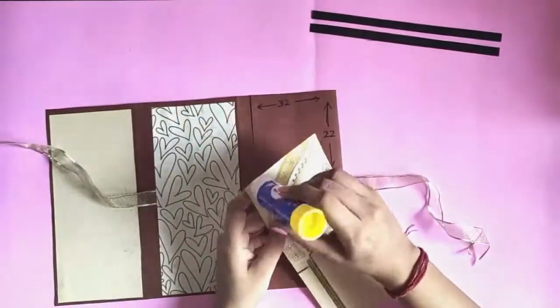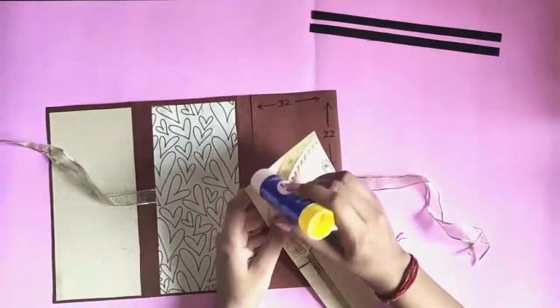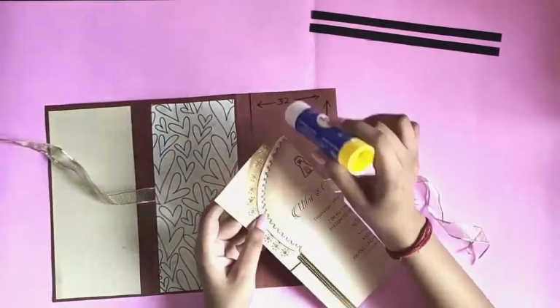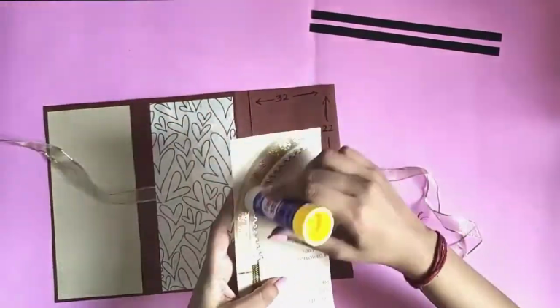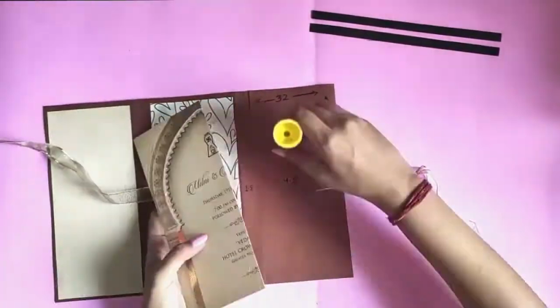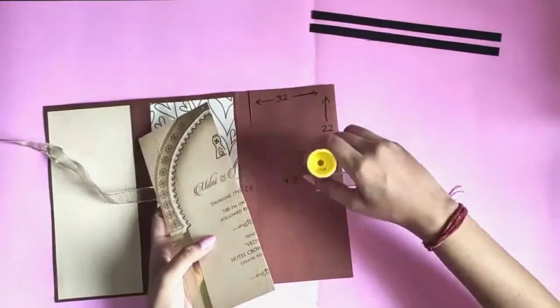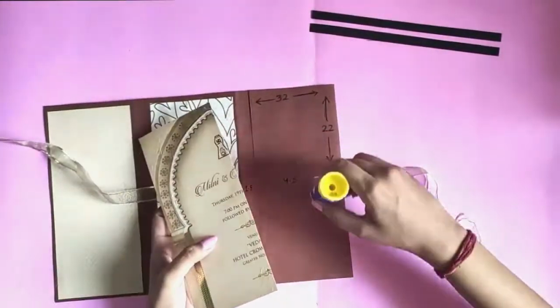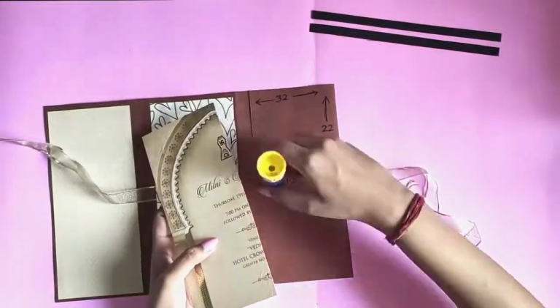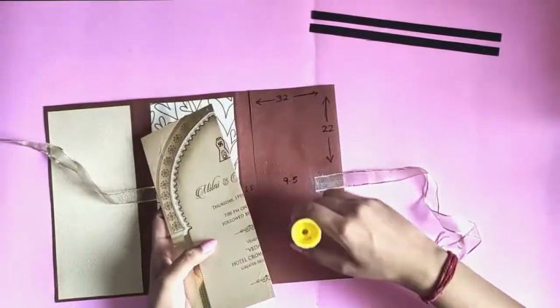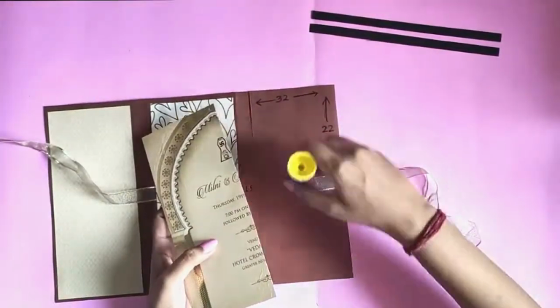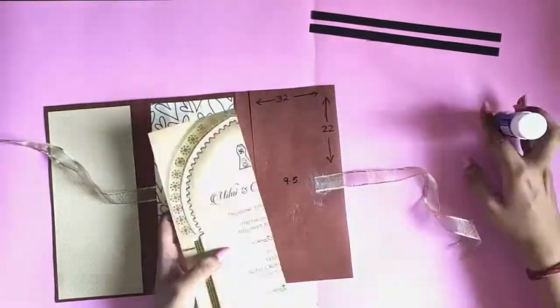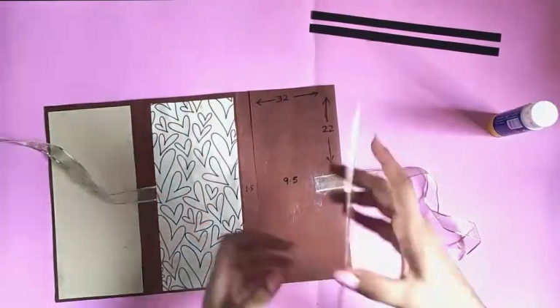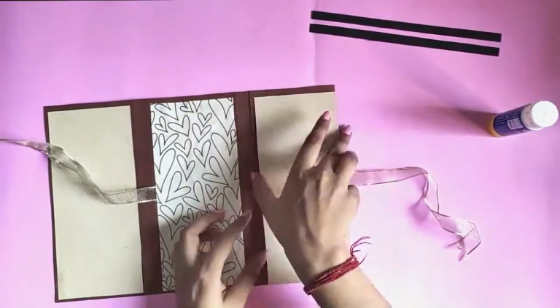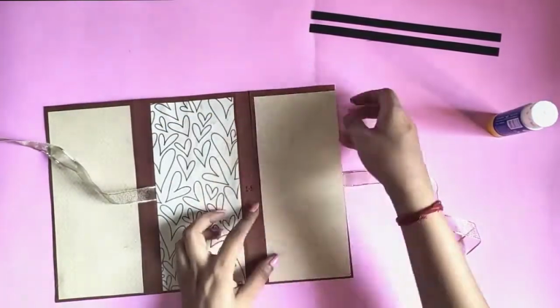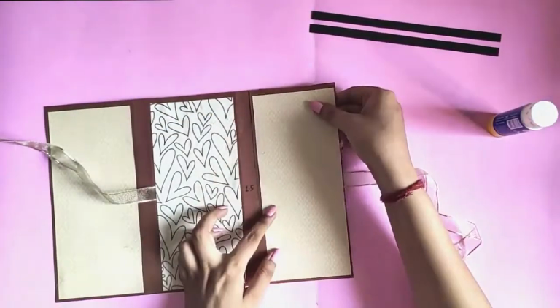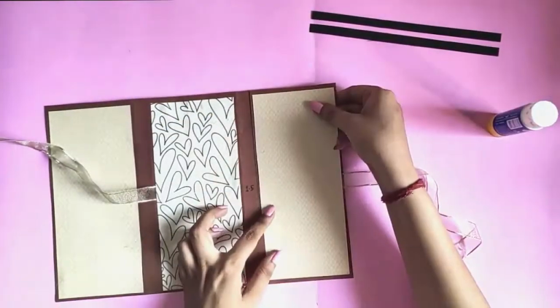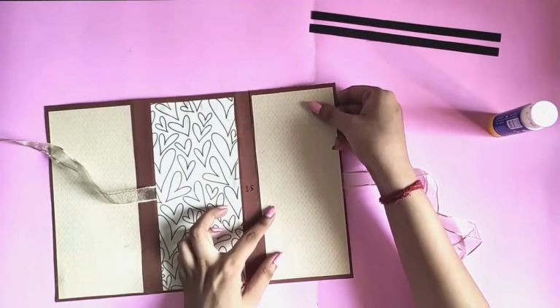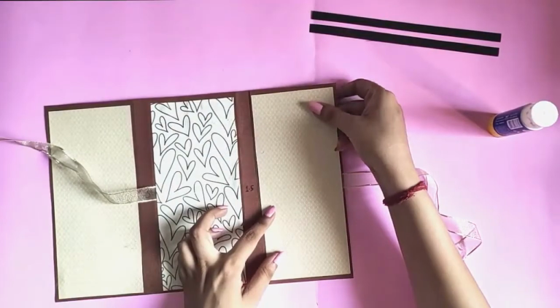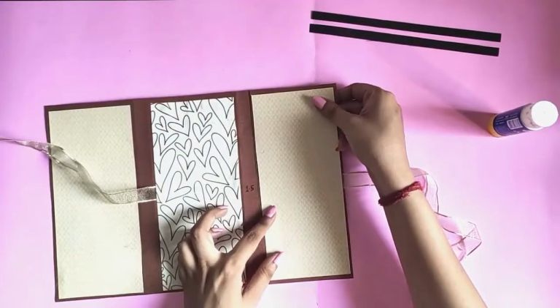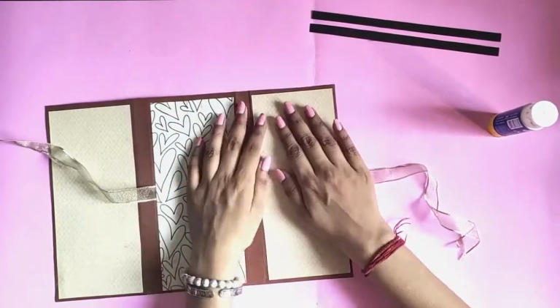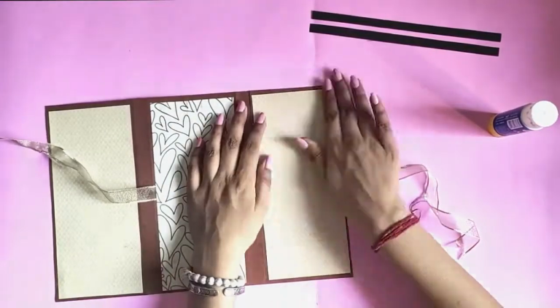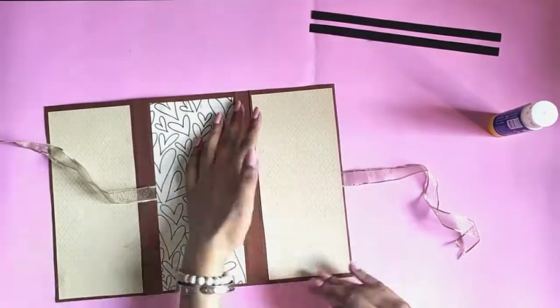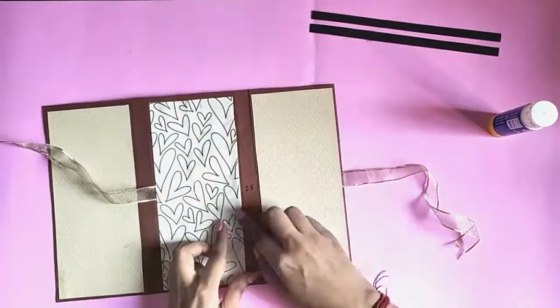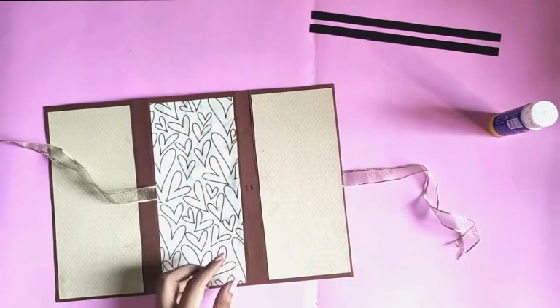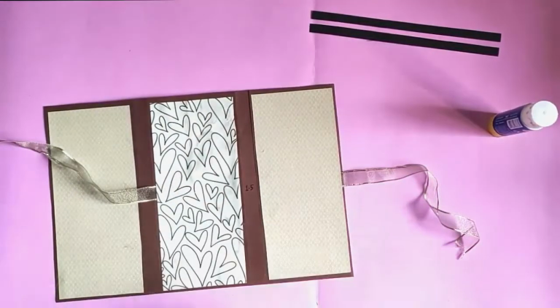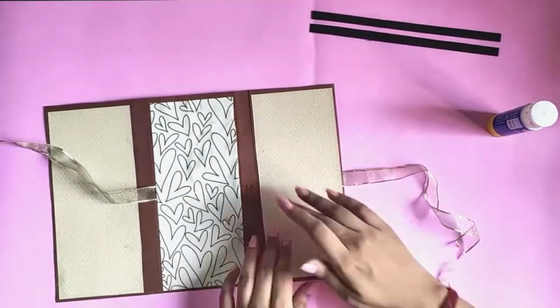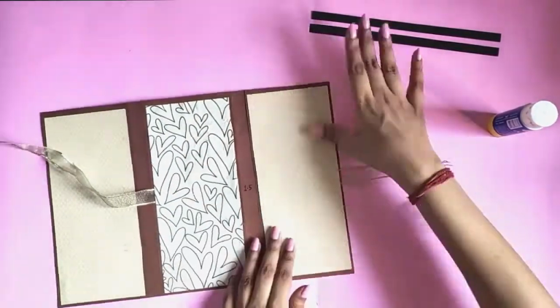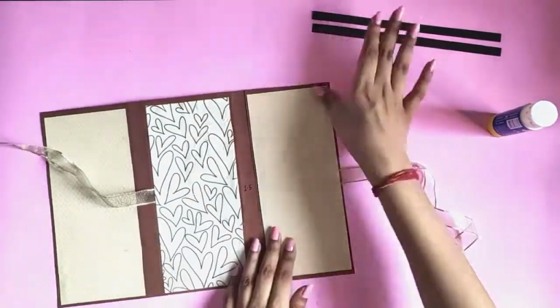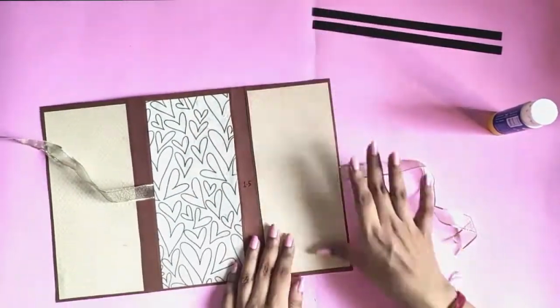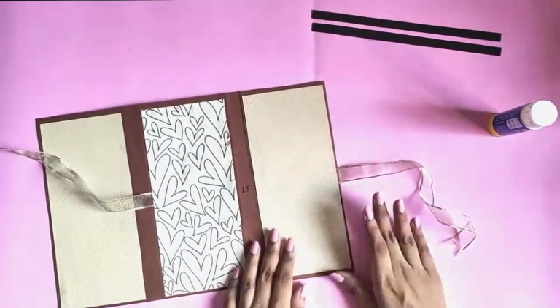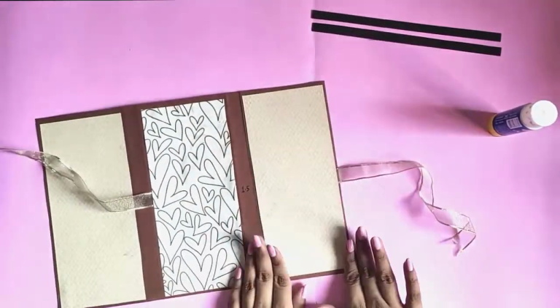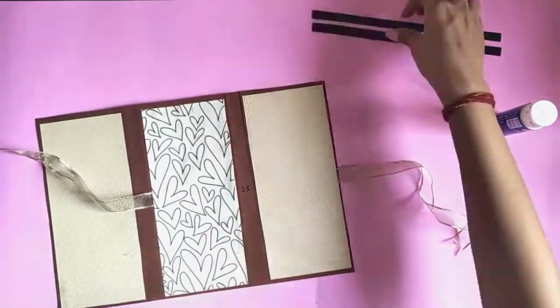Paste paper on both sides — this will give our envelope some weight and make it more sturdy.